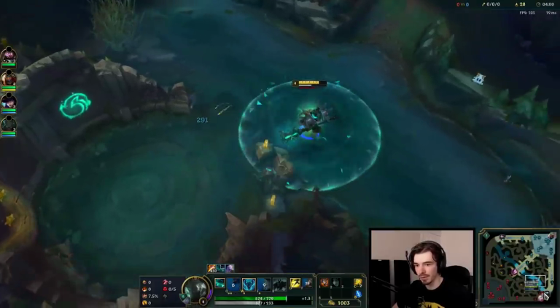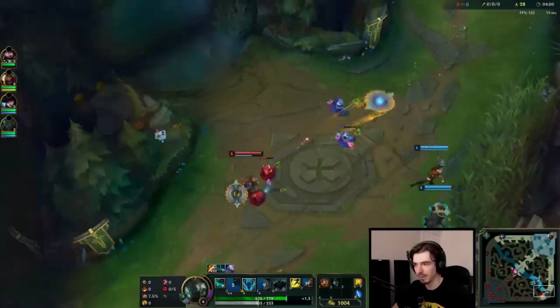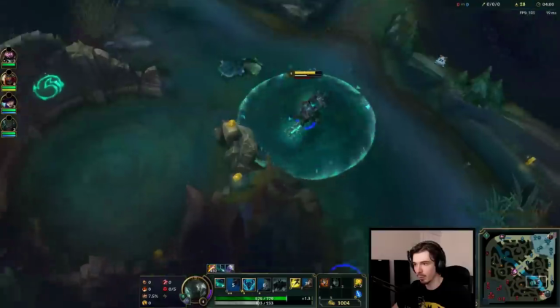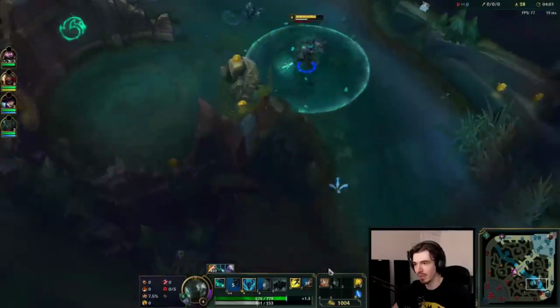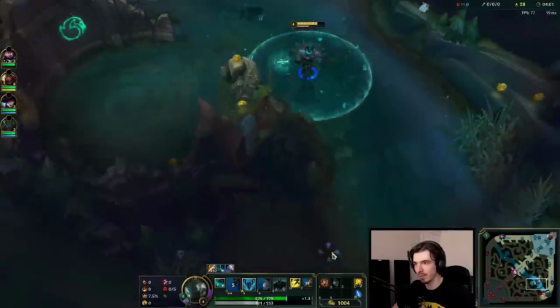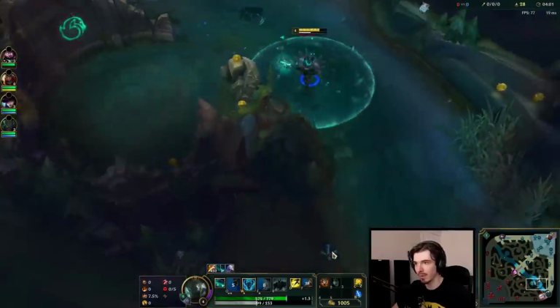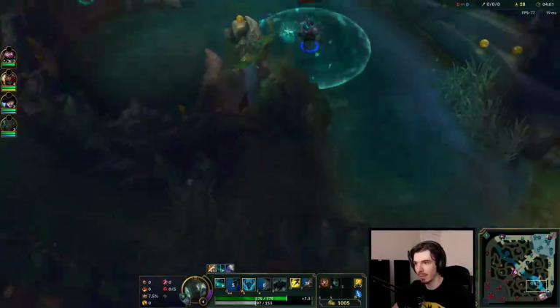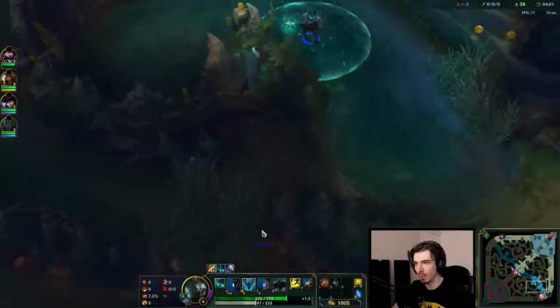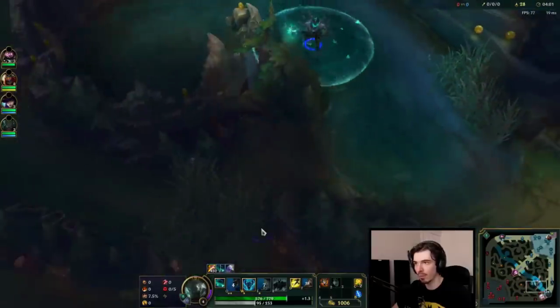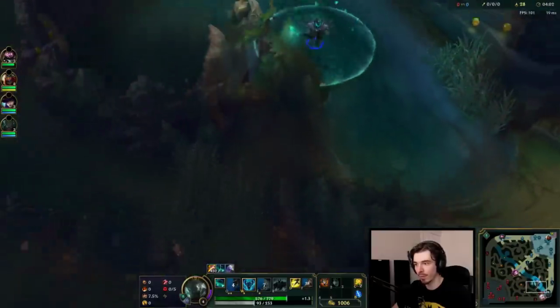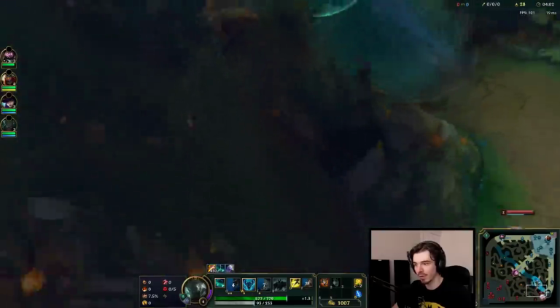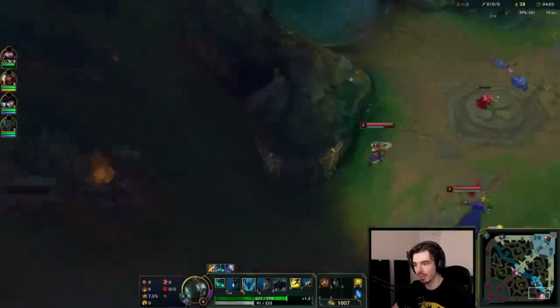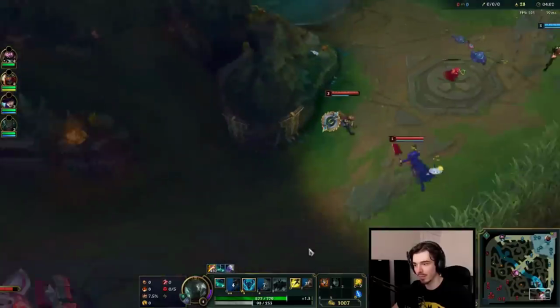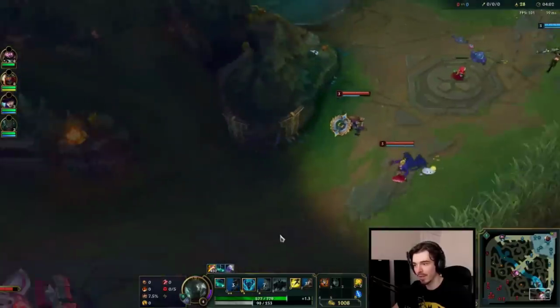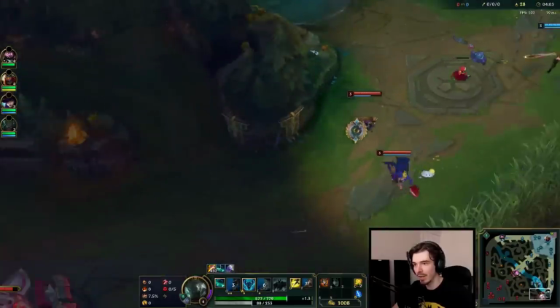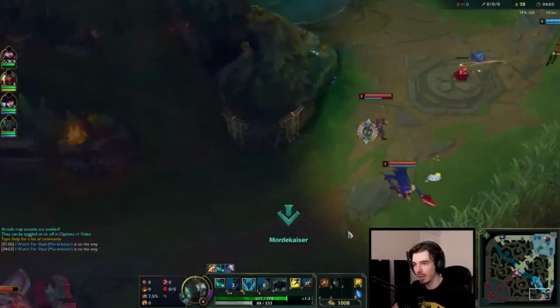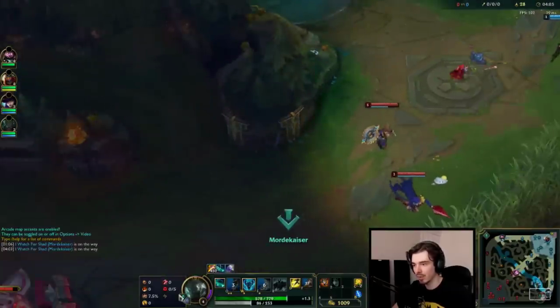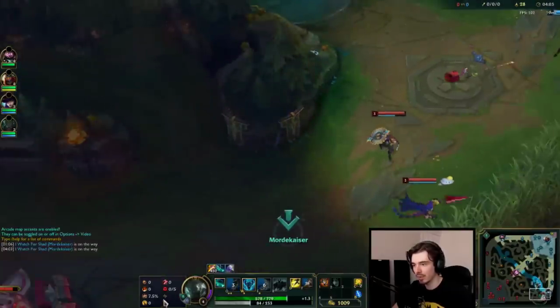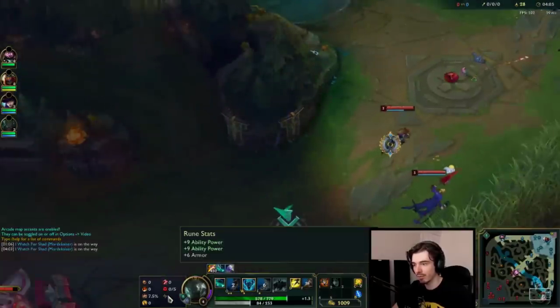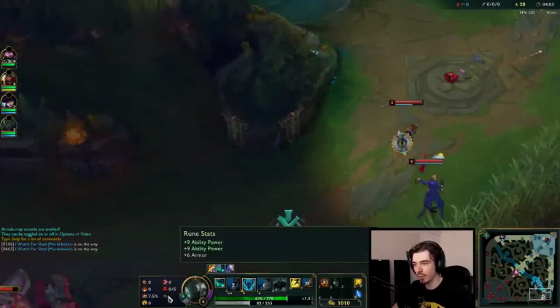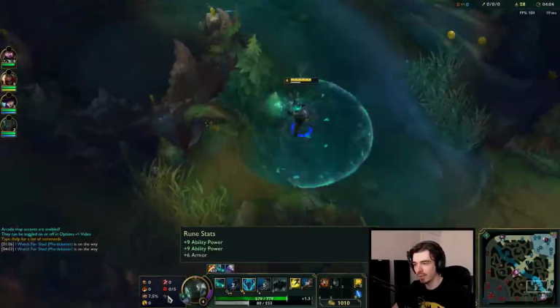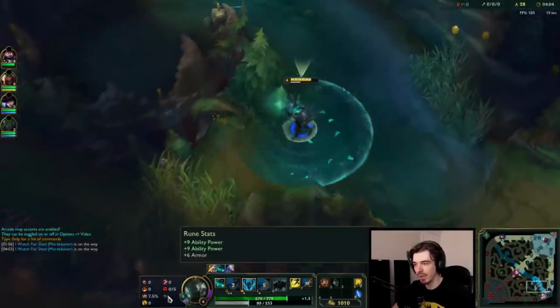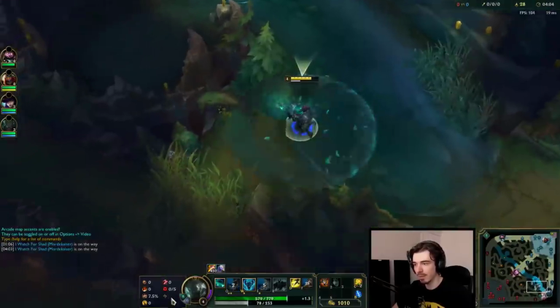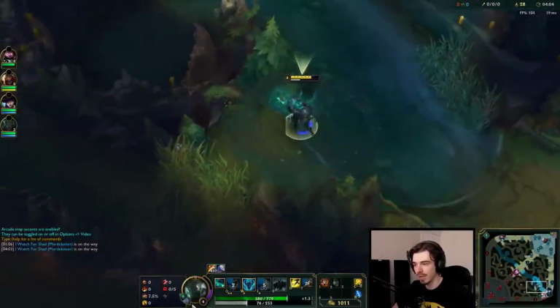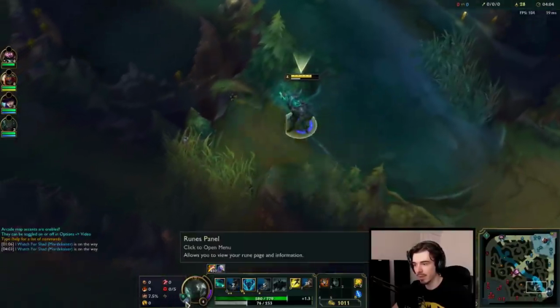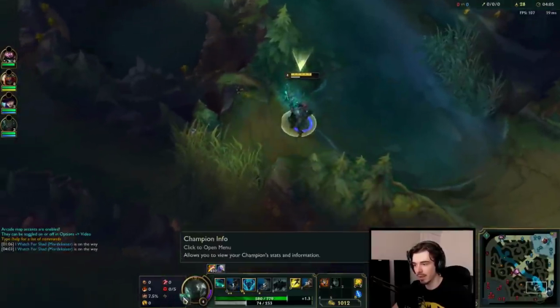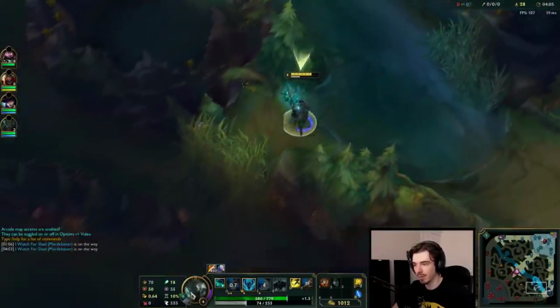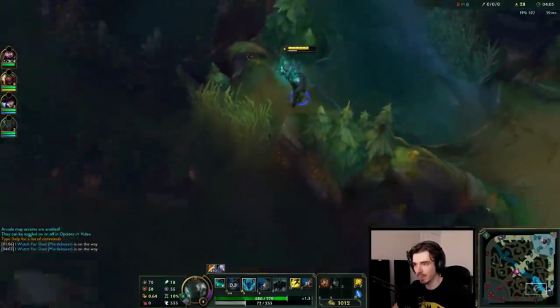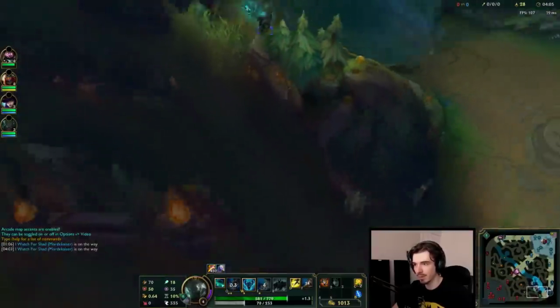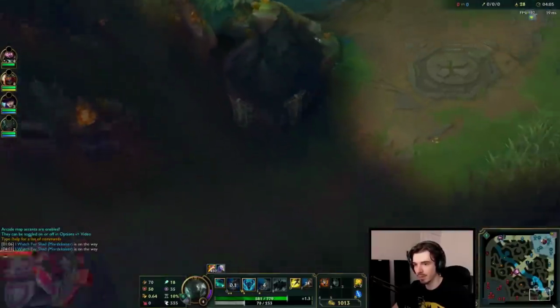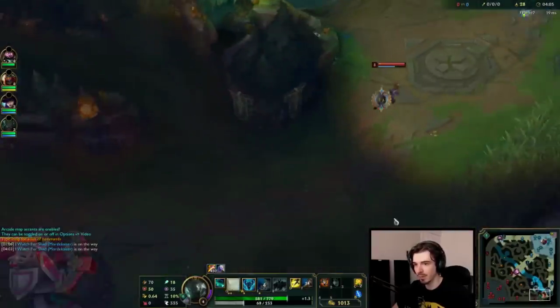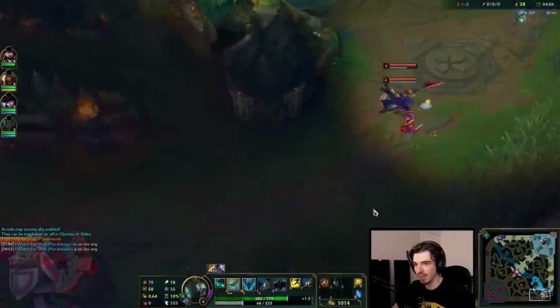Mord is a very big 1v1 champion. Rune stats are AP, AP, and Armor. We're going to try and go for a little cheeky gank on the bot side.